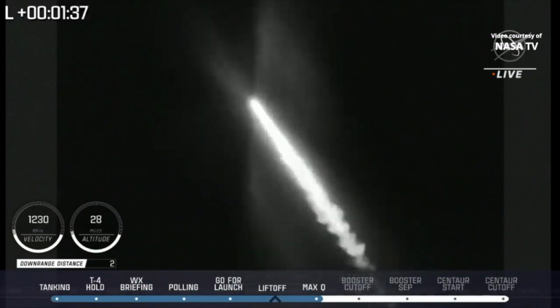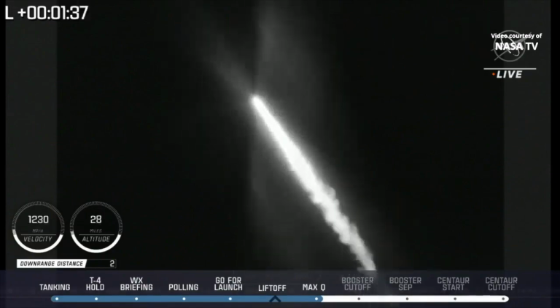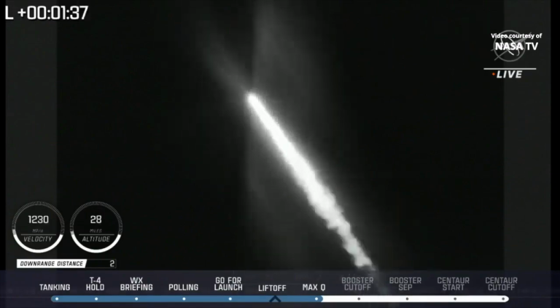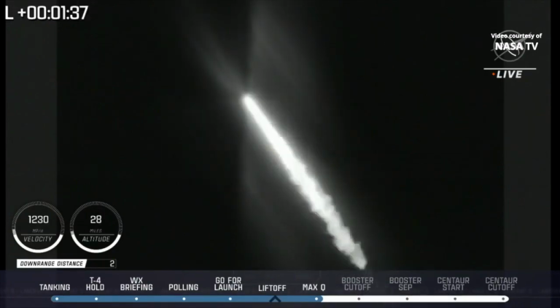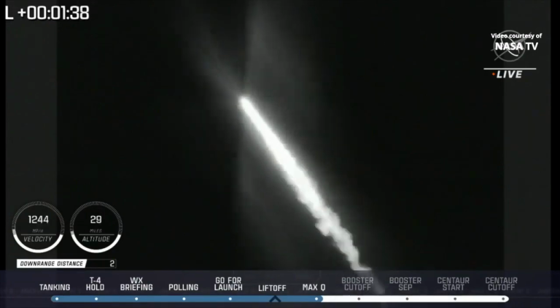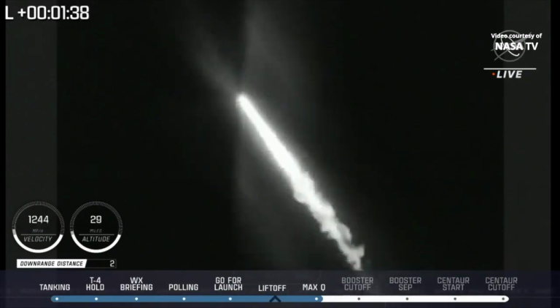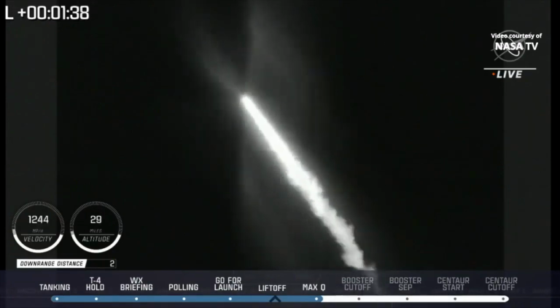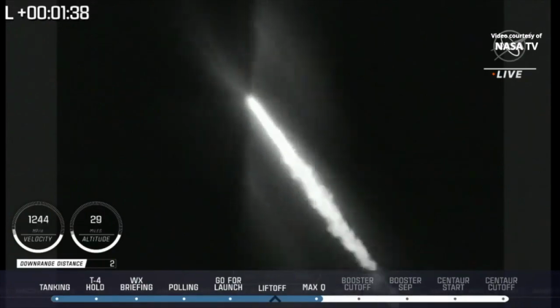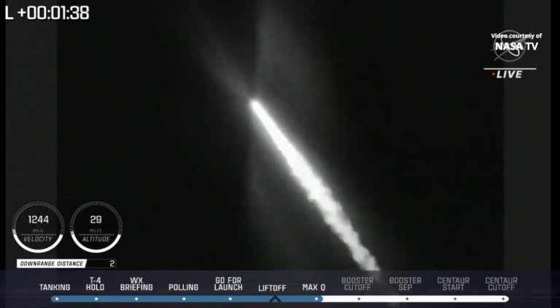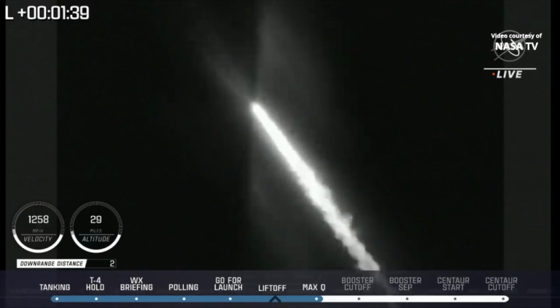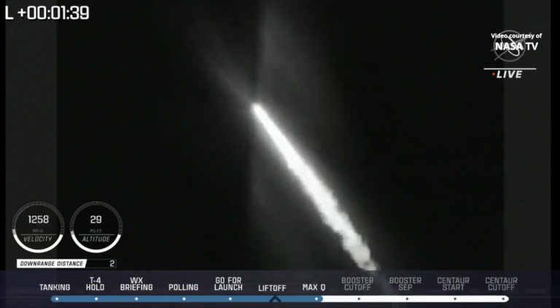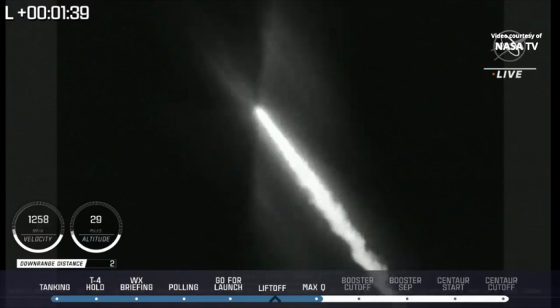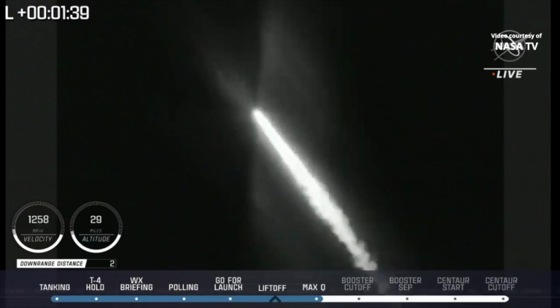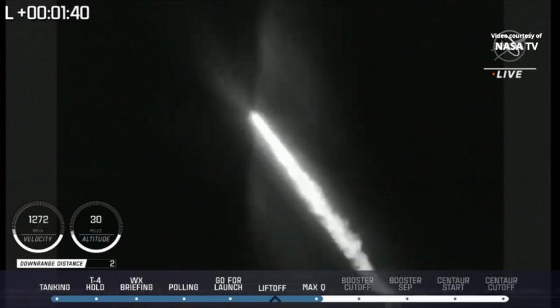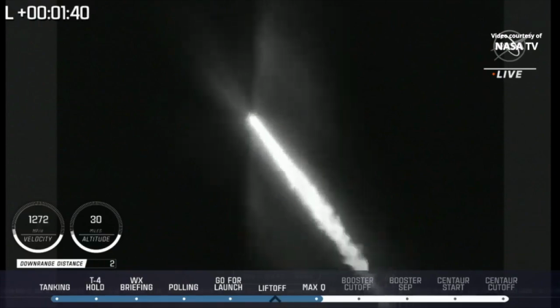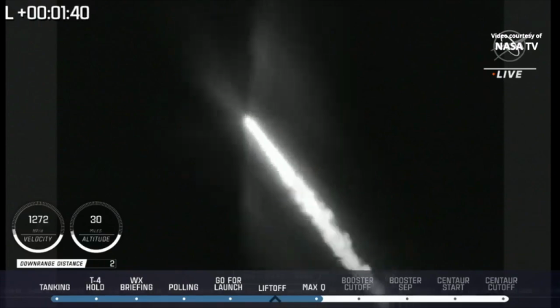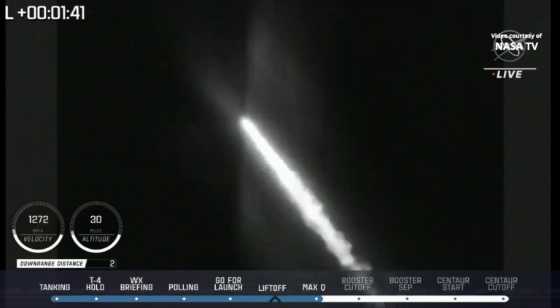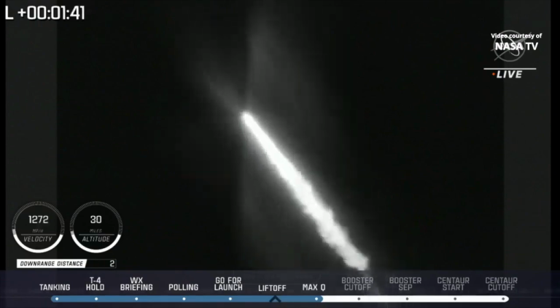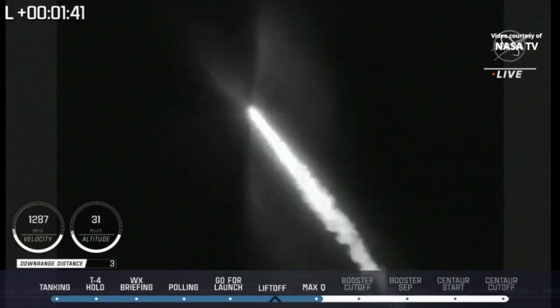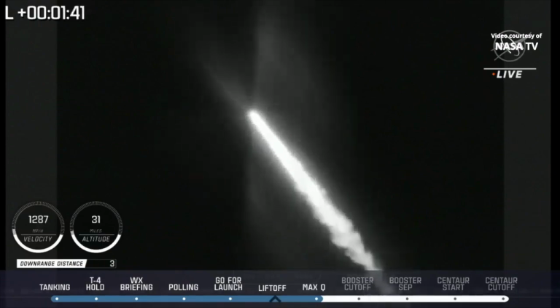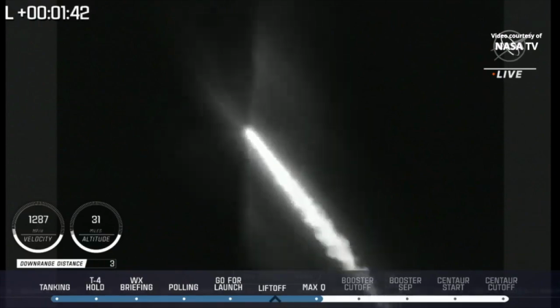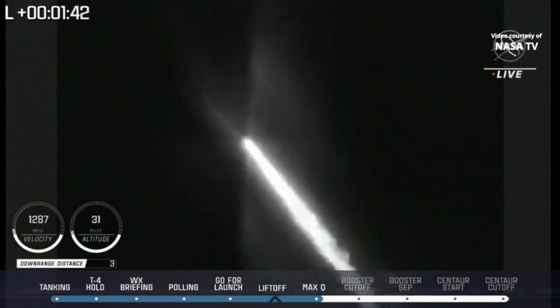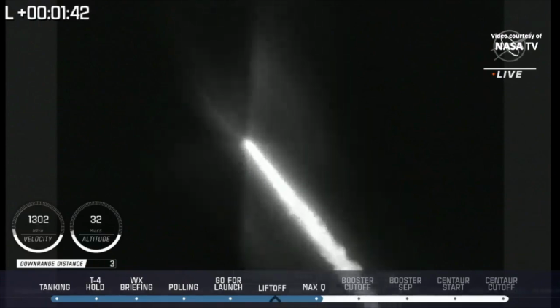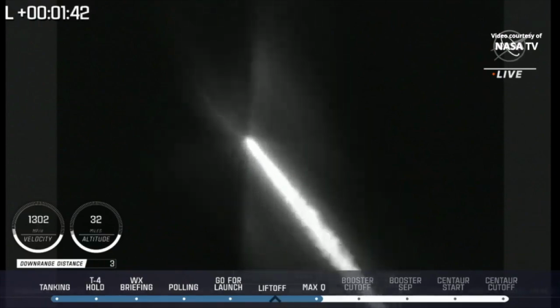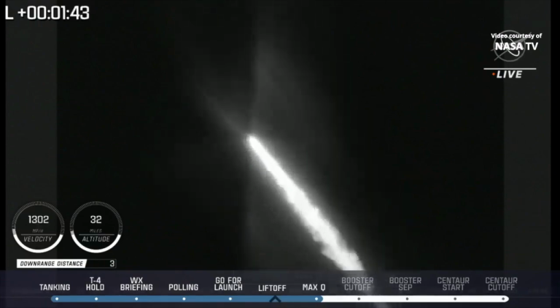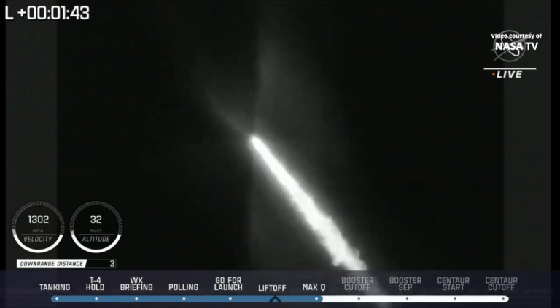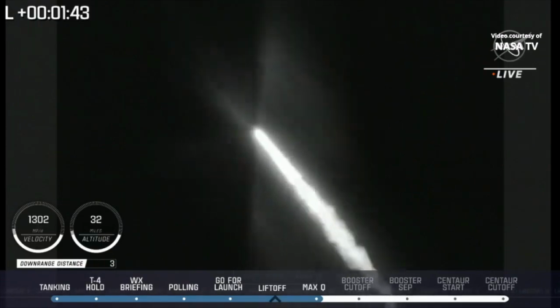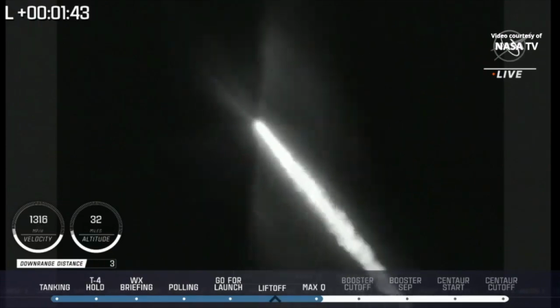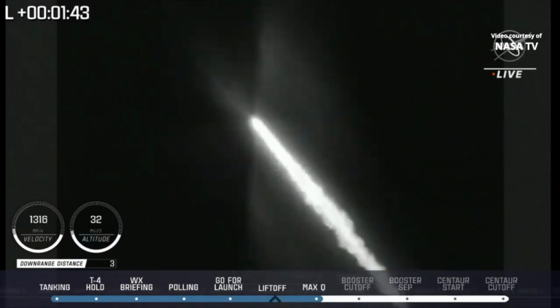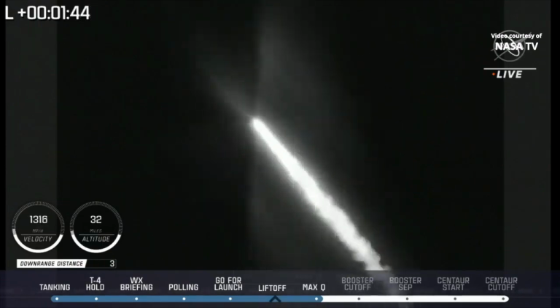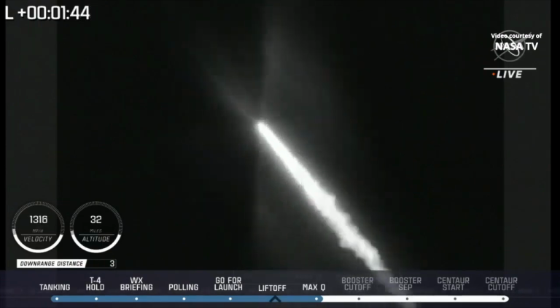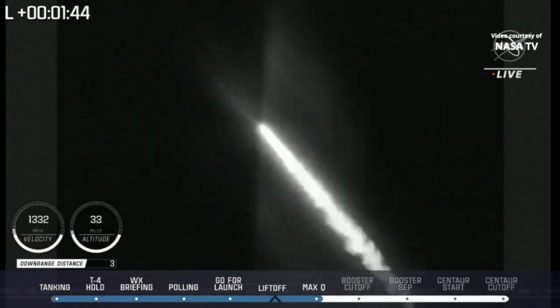RD-180 performance continues to look good throughout boost phase. Engine is now throttling down slightly as expected. Engine response looks good.